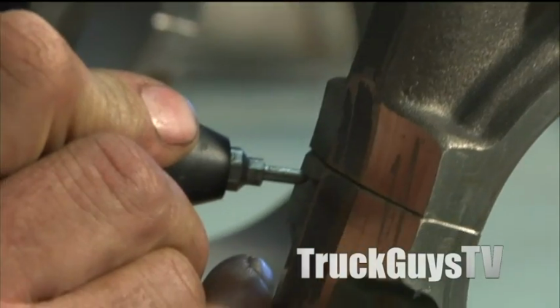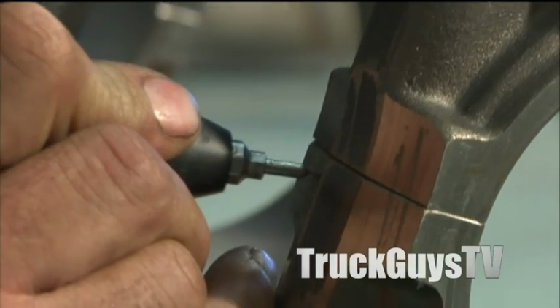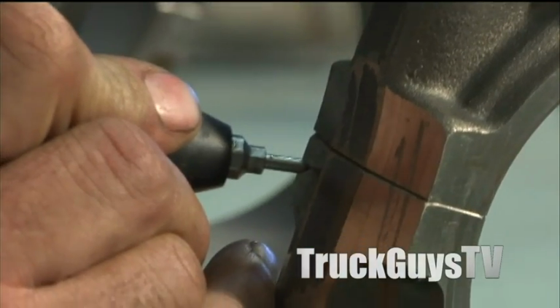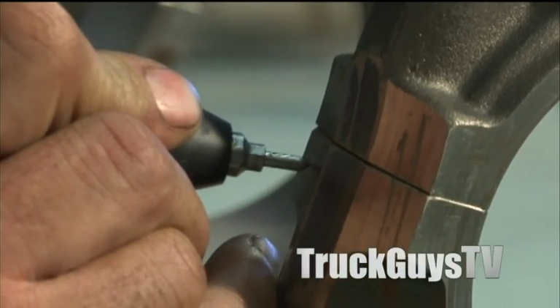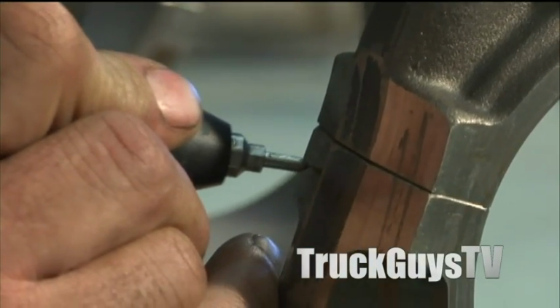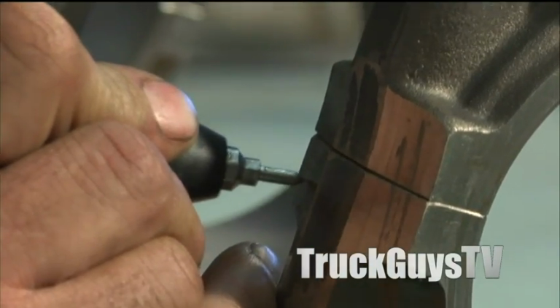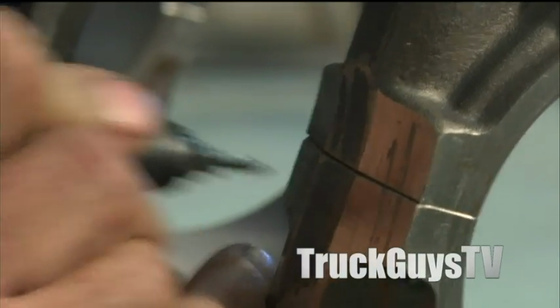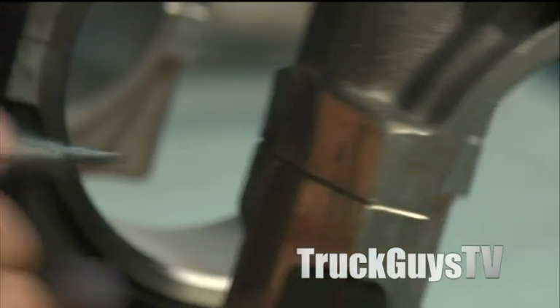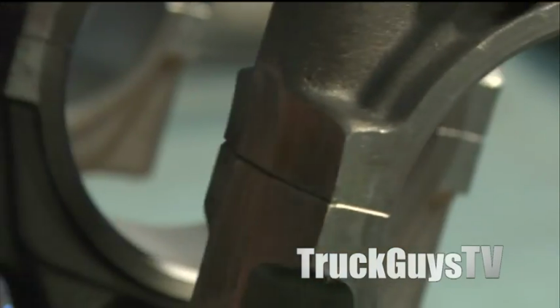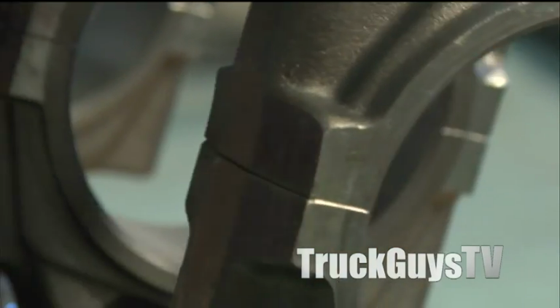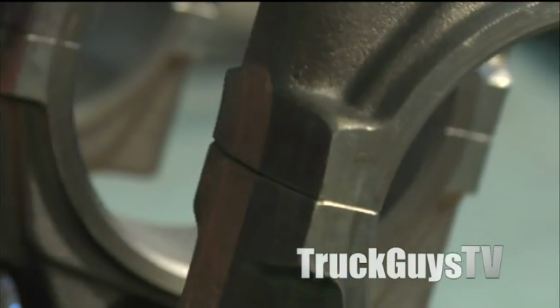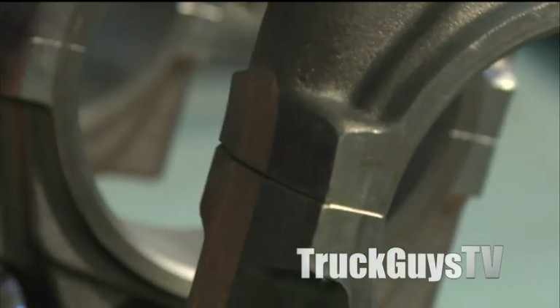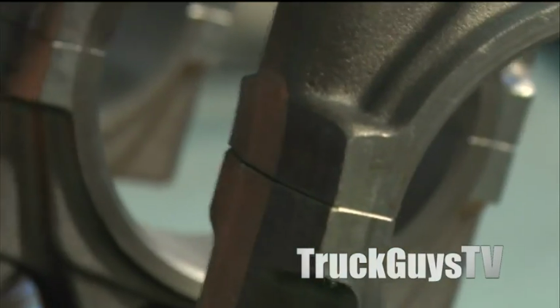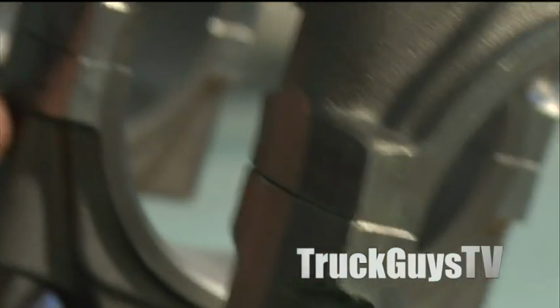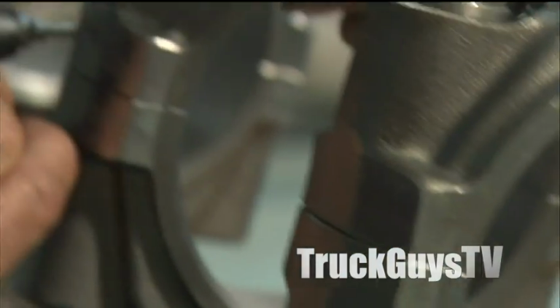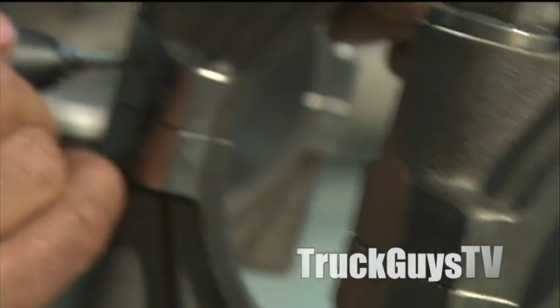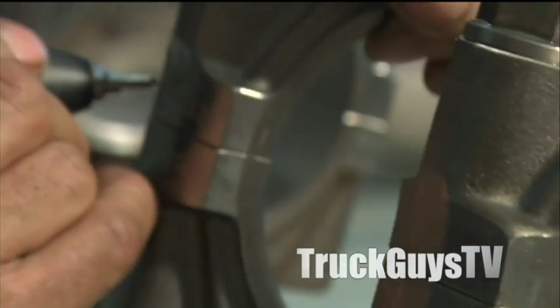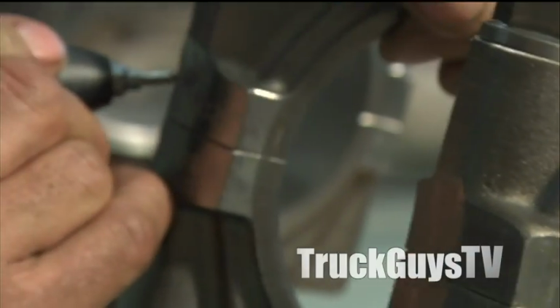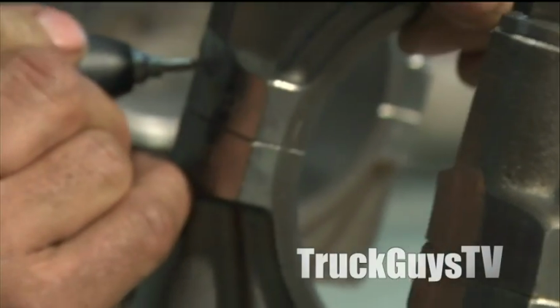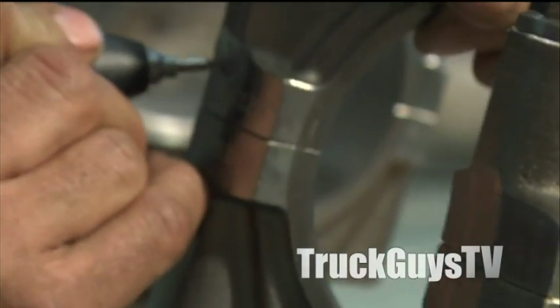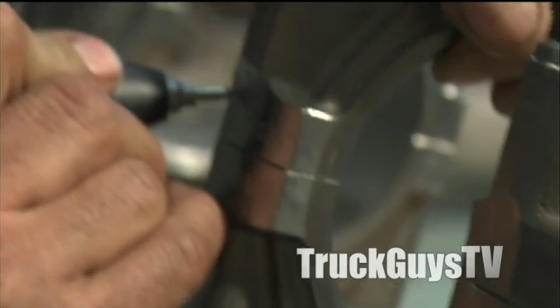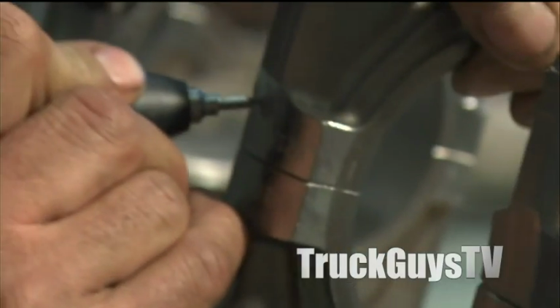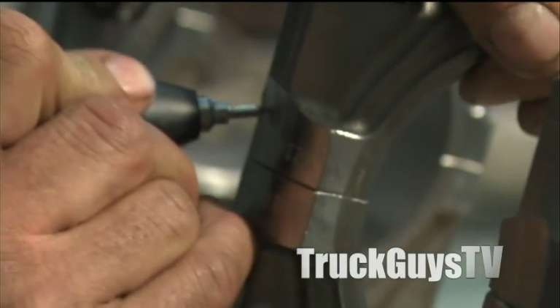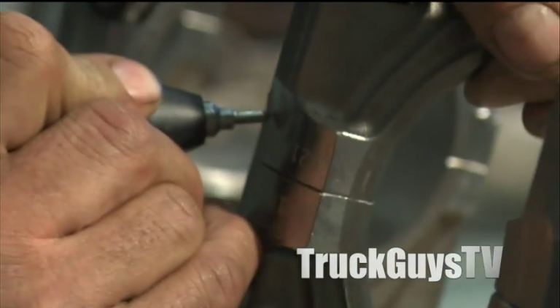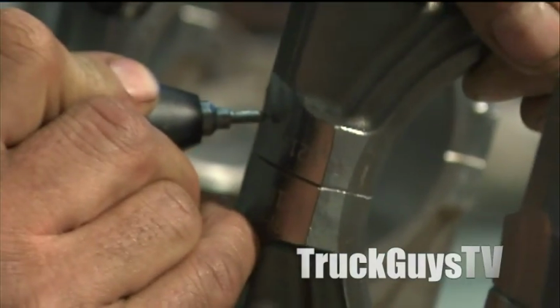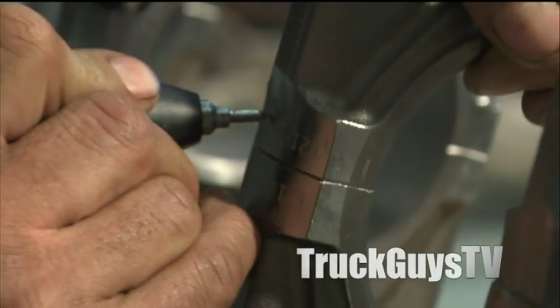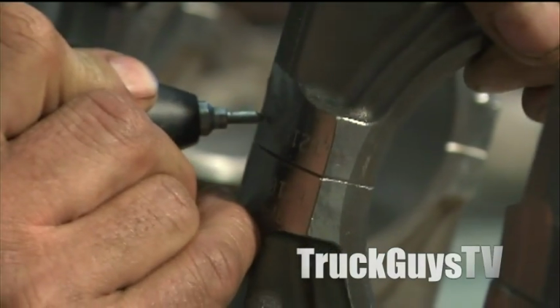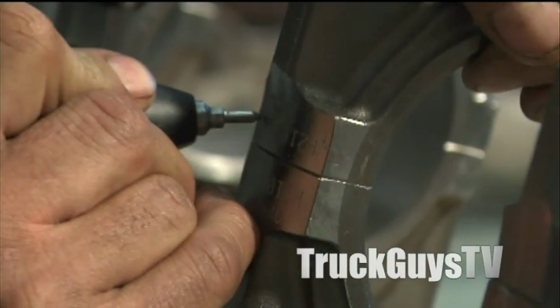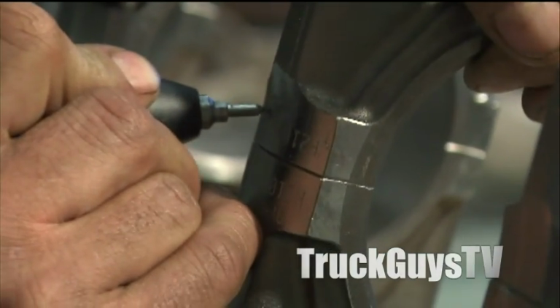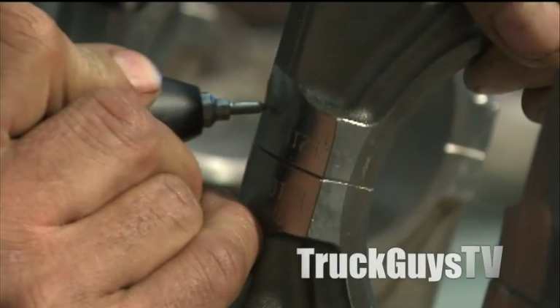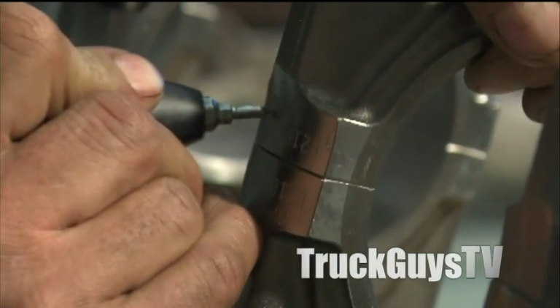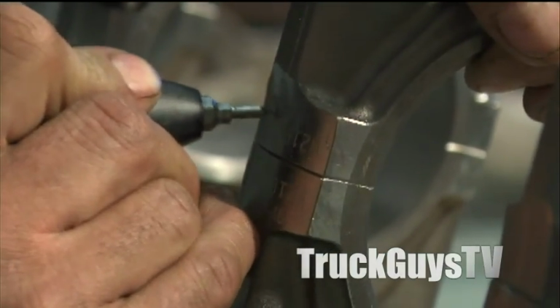Brad's taking an etcher and marking, numbering all of the pistons.